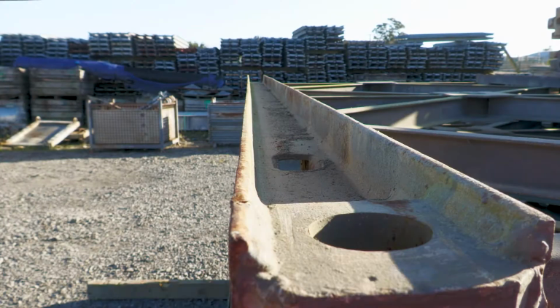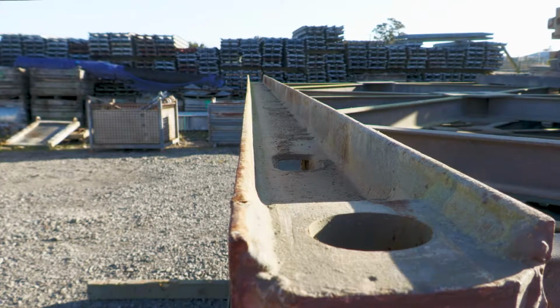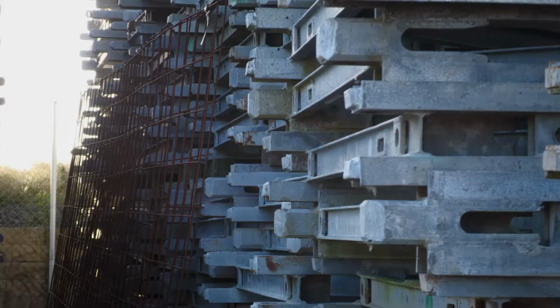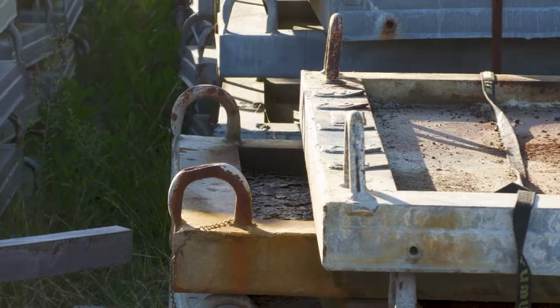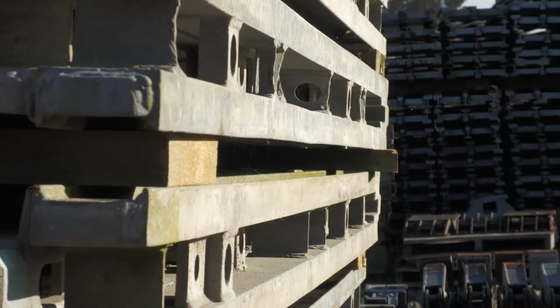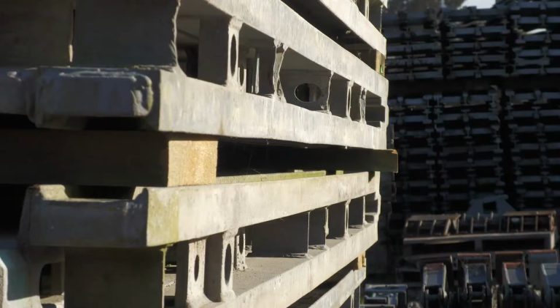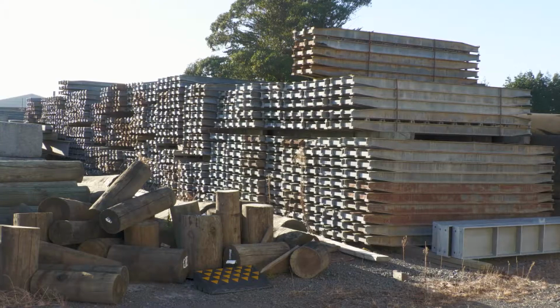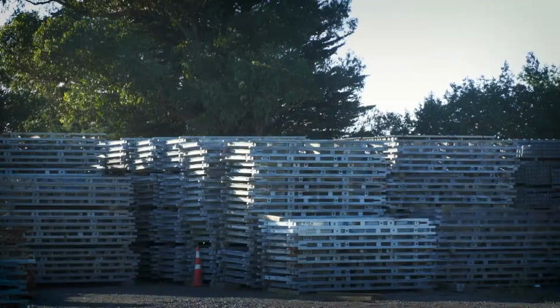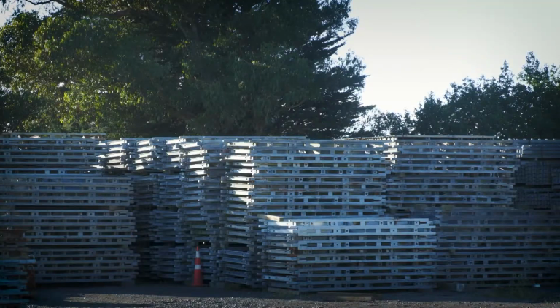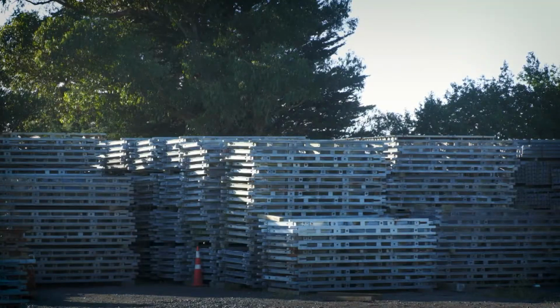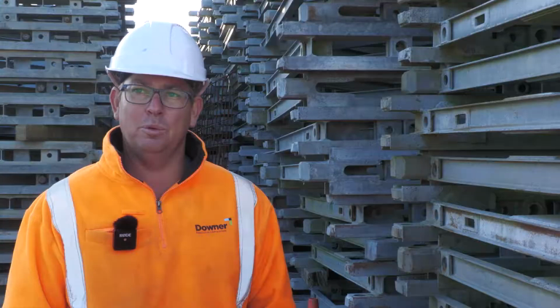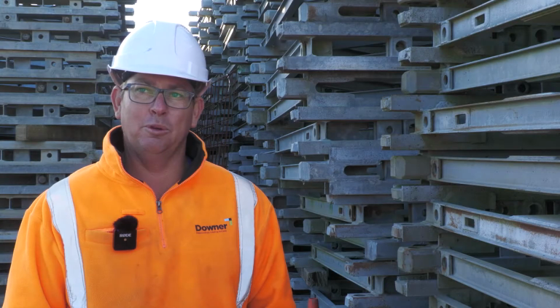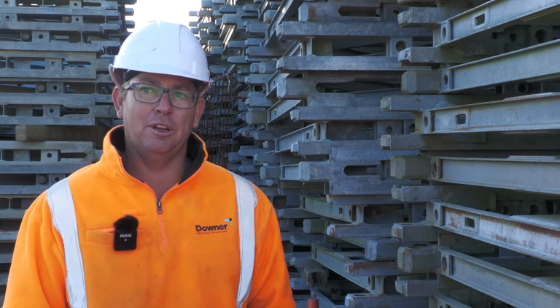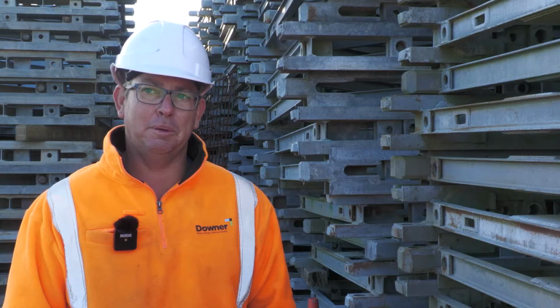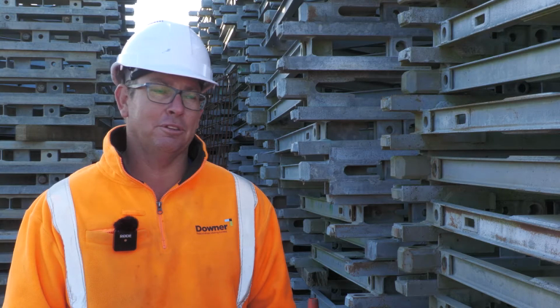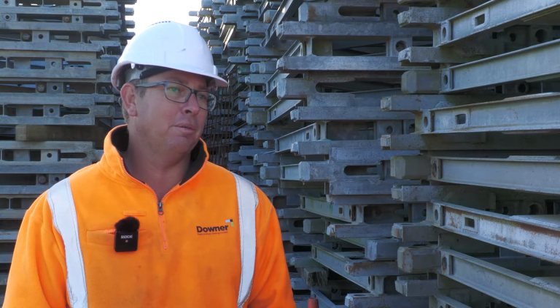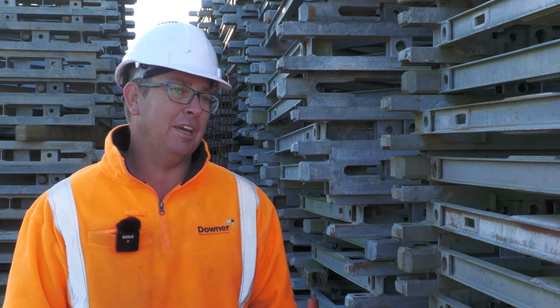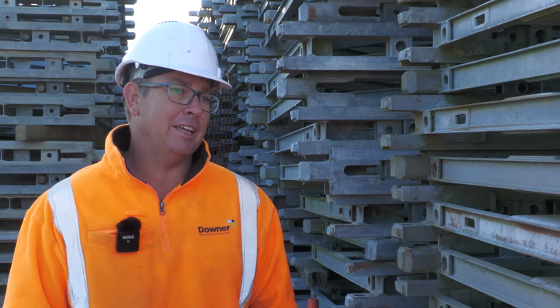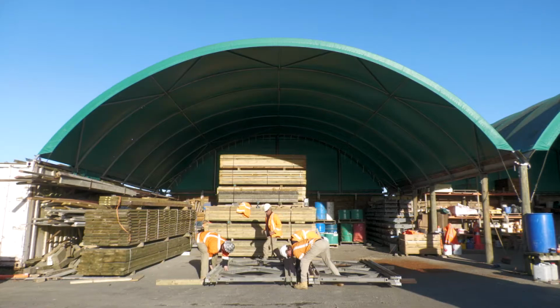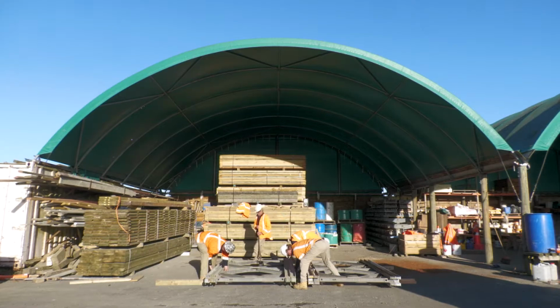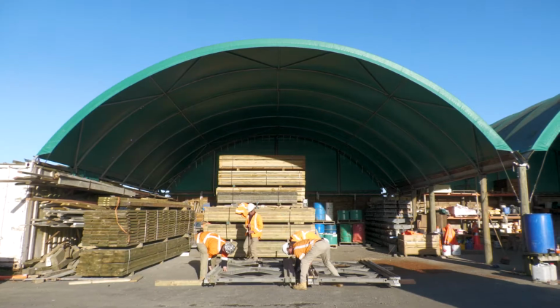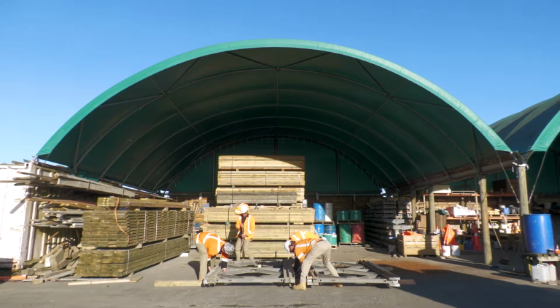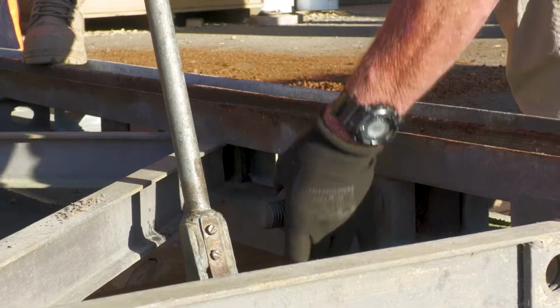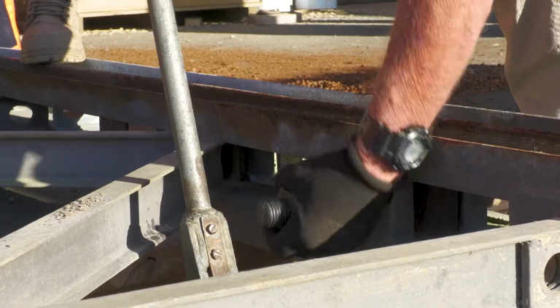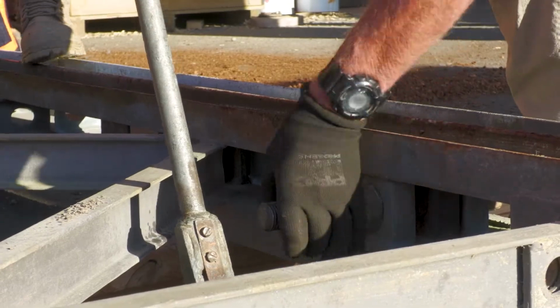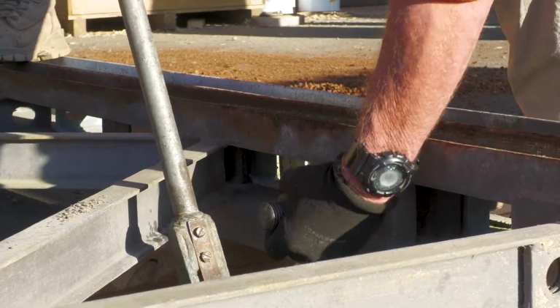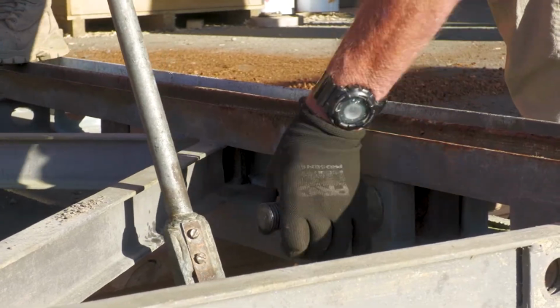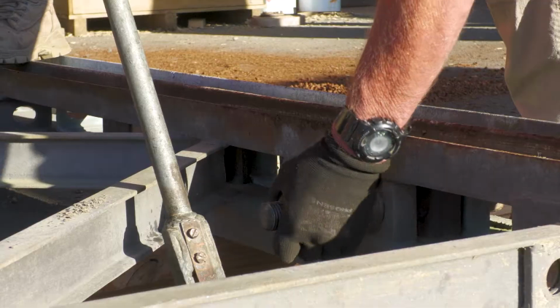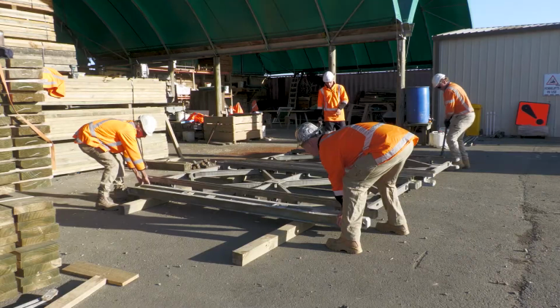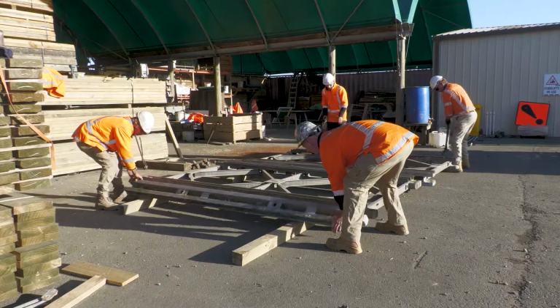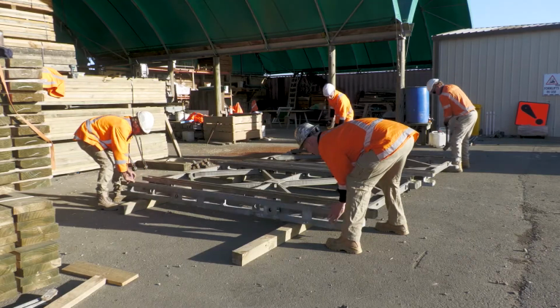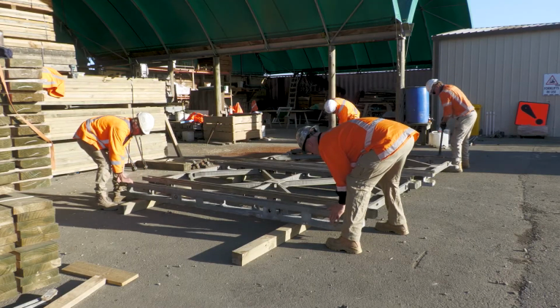We haven't had this amount of bridges go out at once. We normally don't spend a lot of time in our yard, and we have spent a good part of the month preparing all these Baileys.